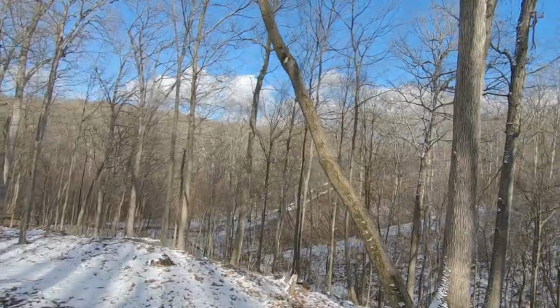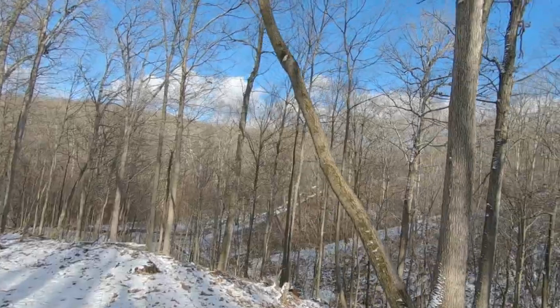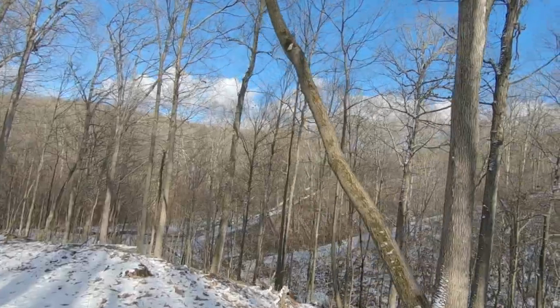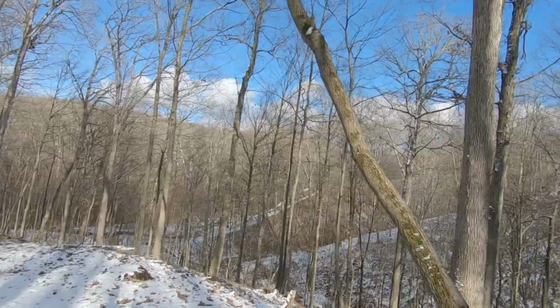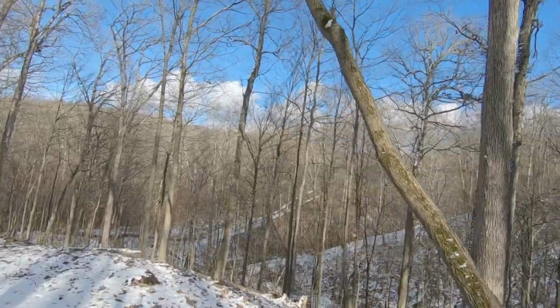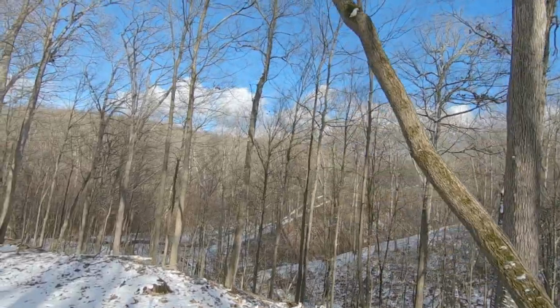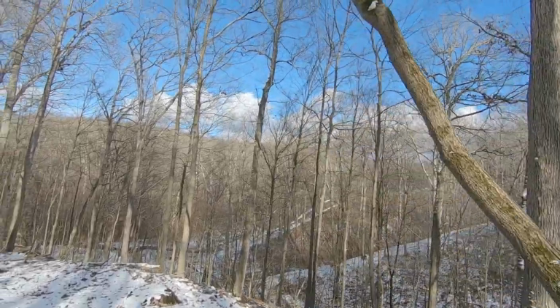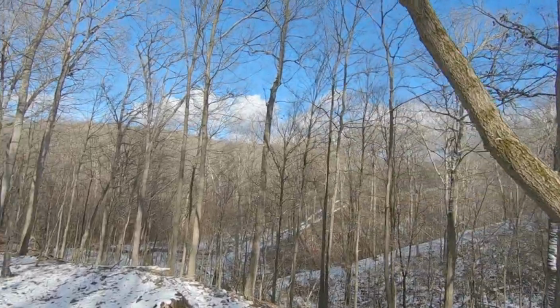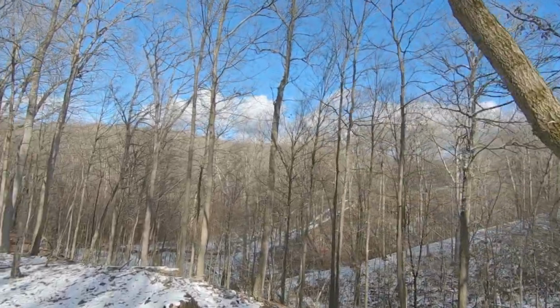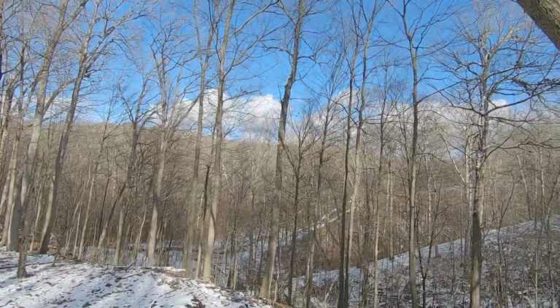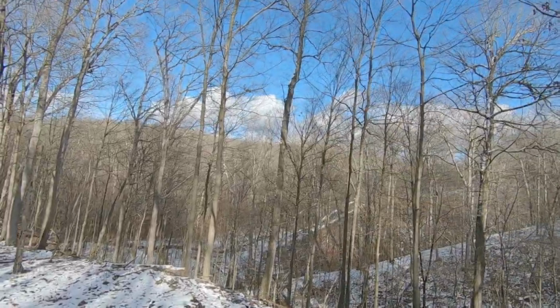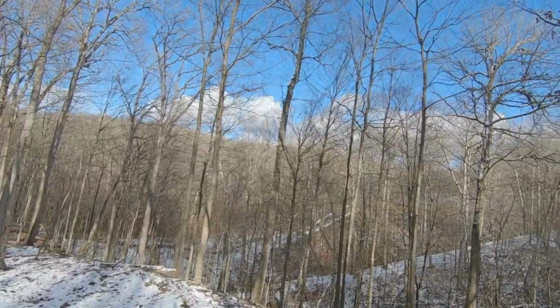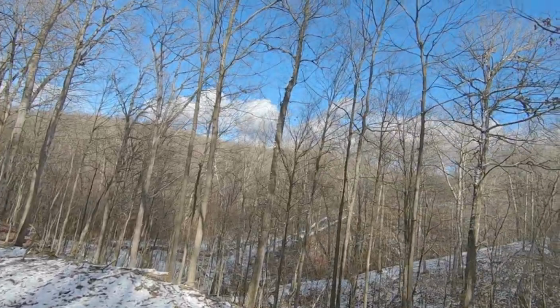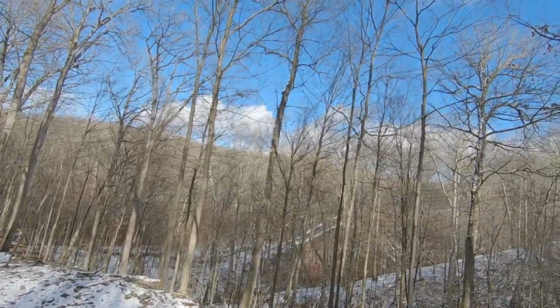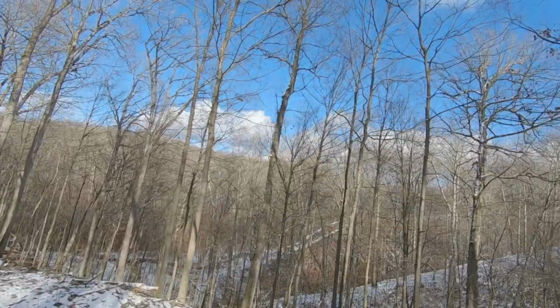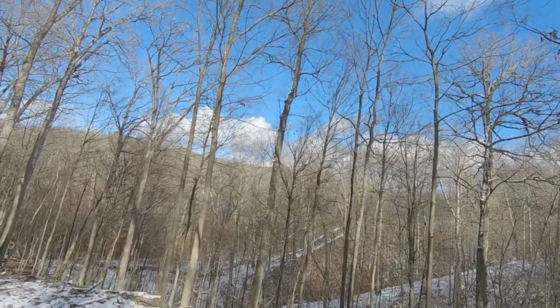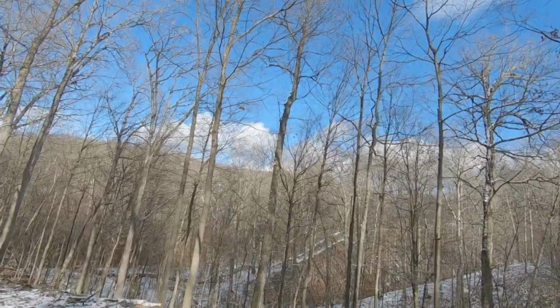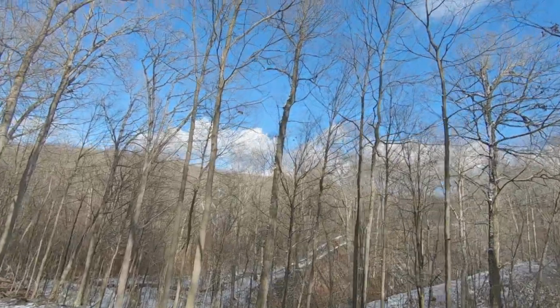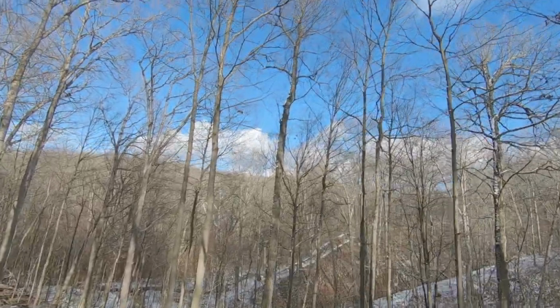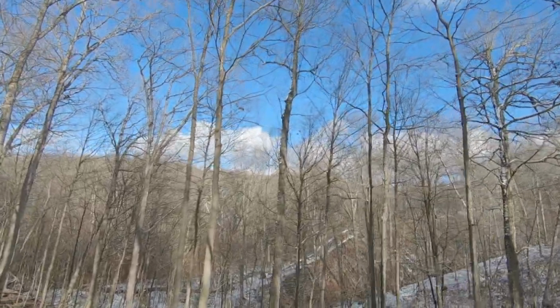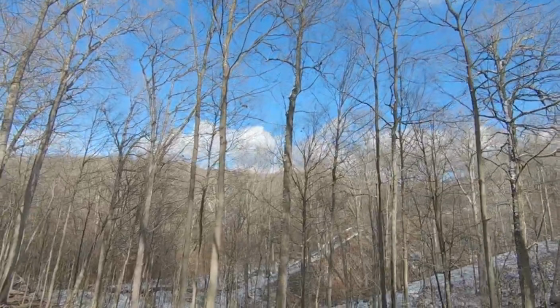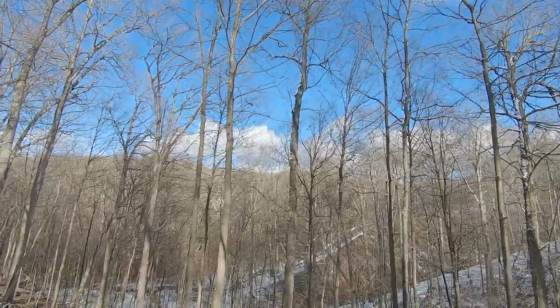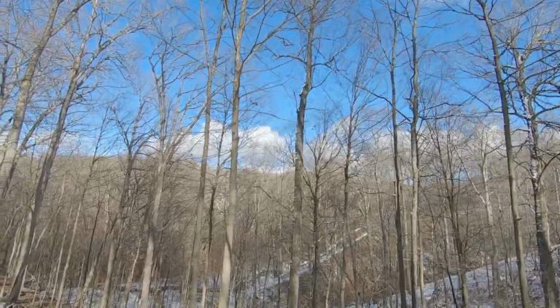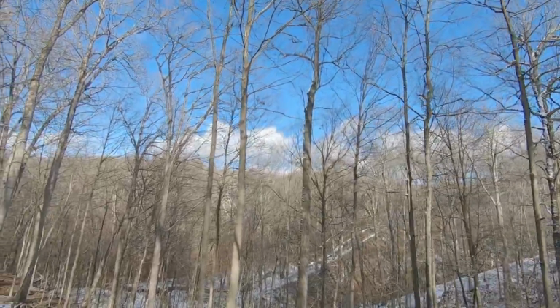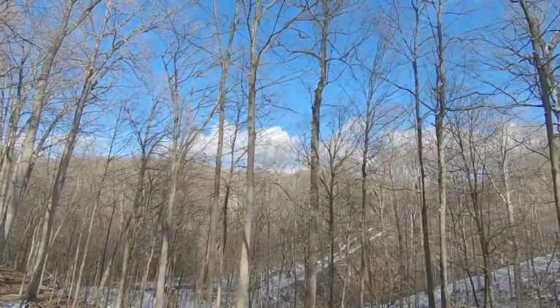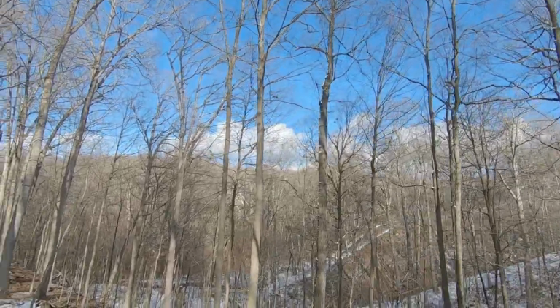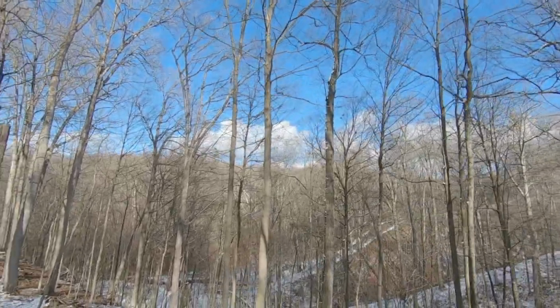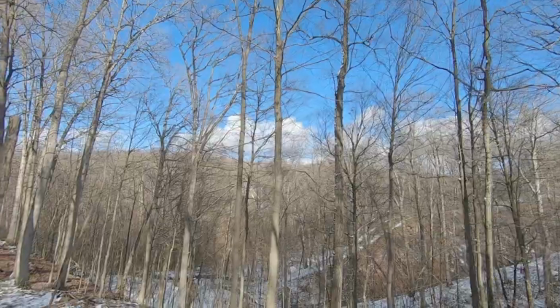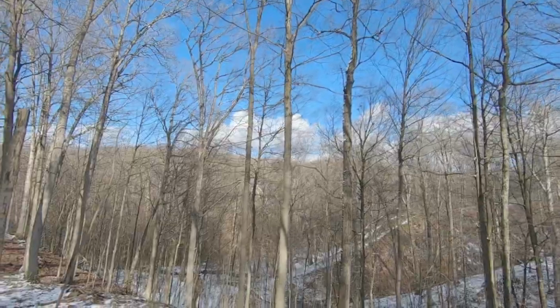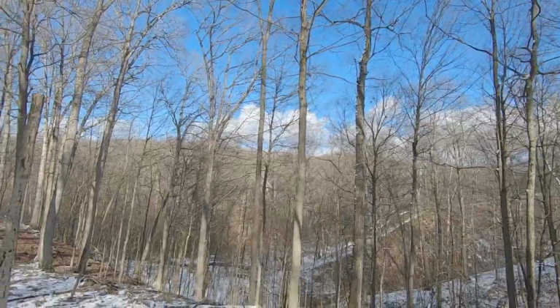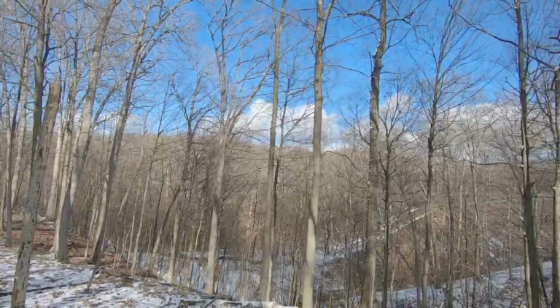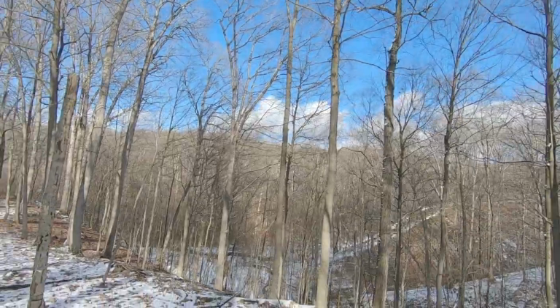It's so clear out here. I mean, you can just see all the way down to the bottom.